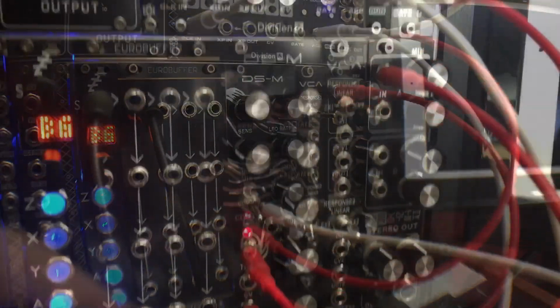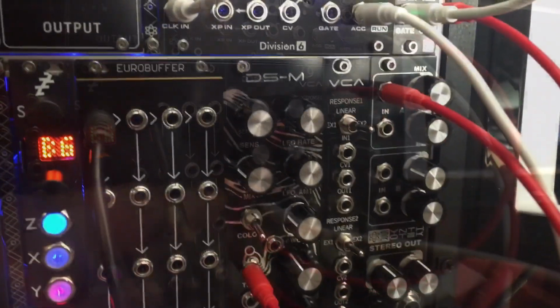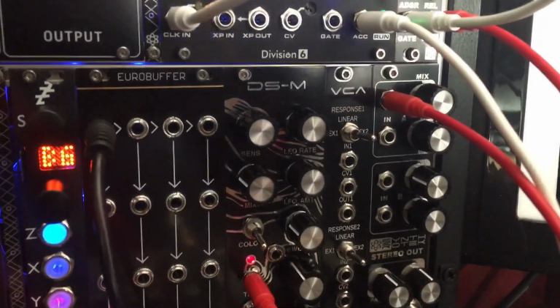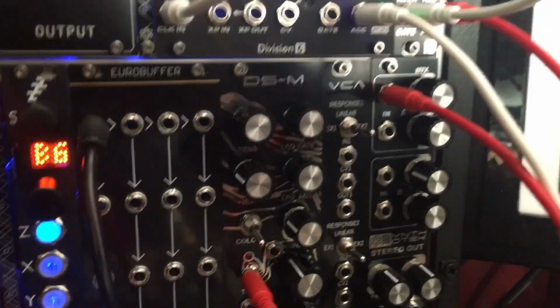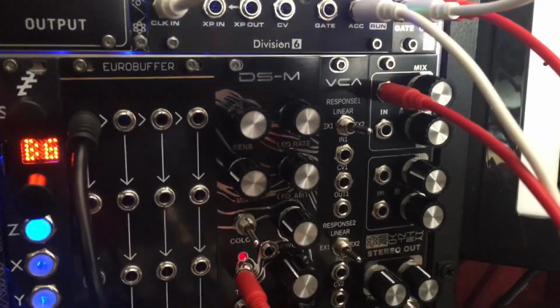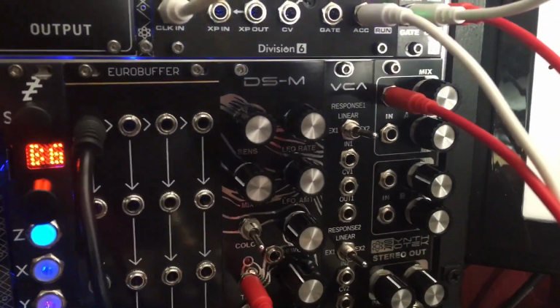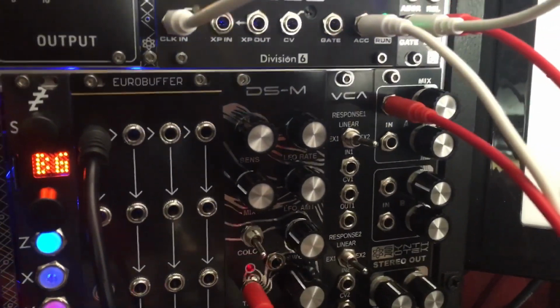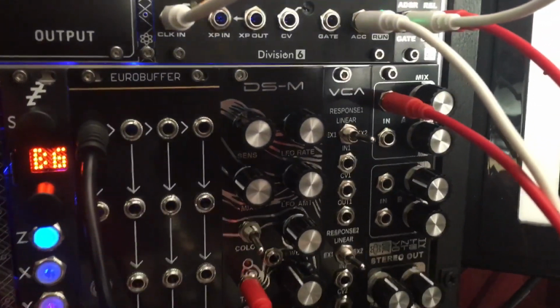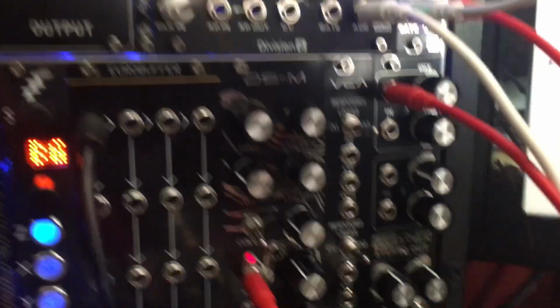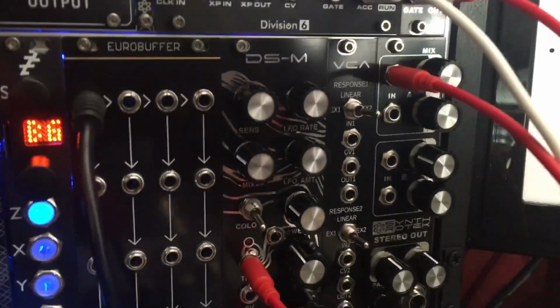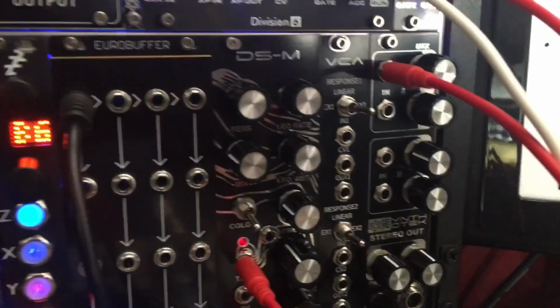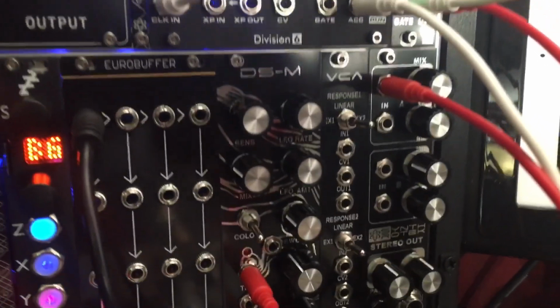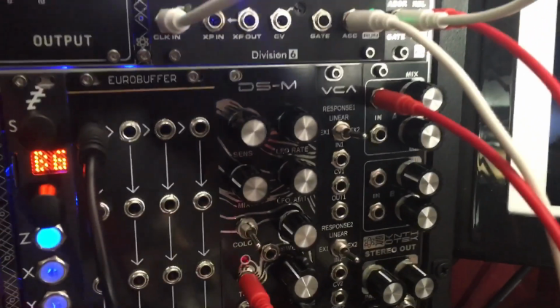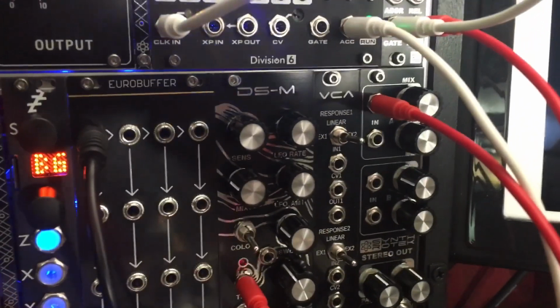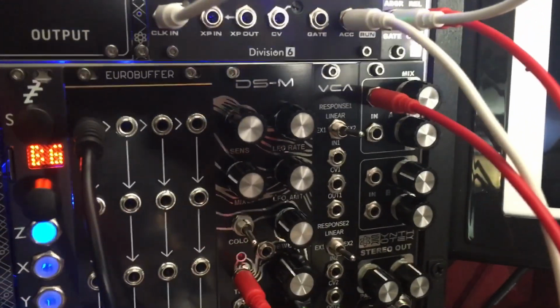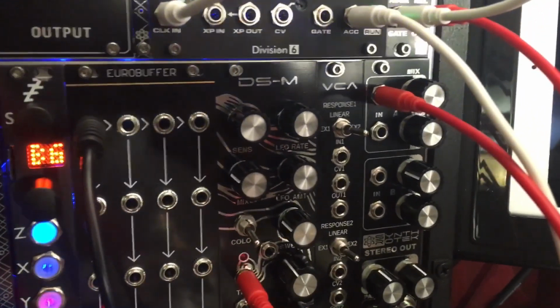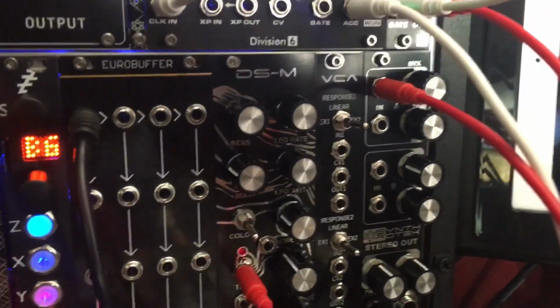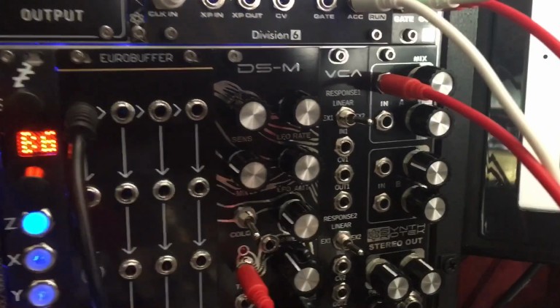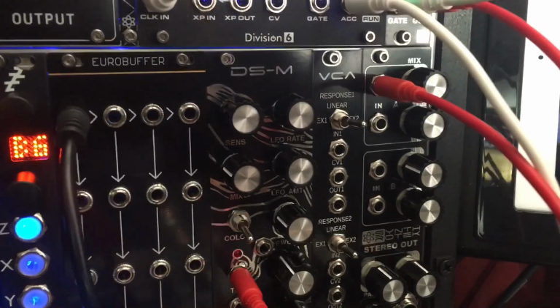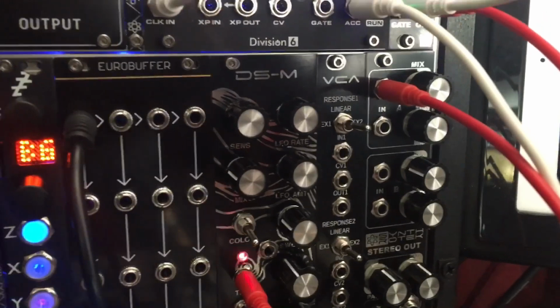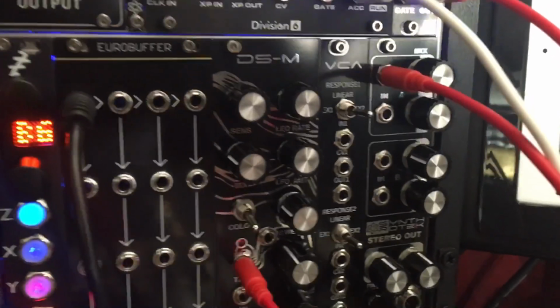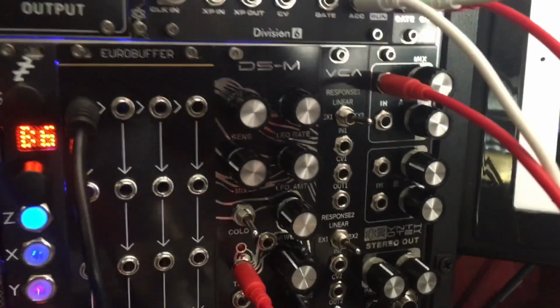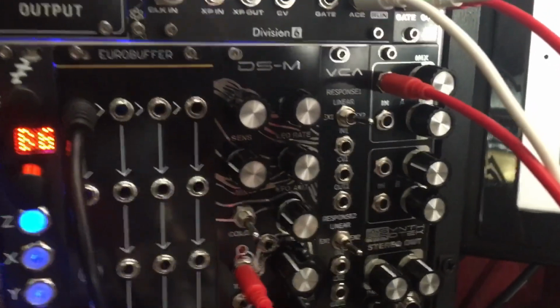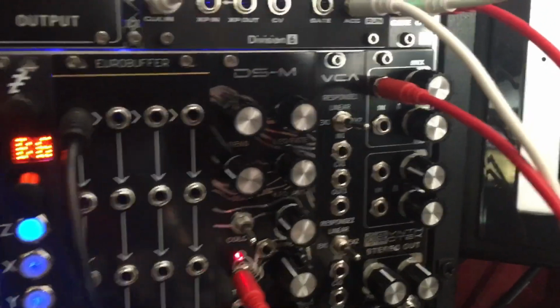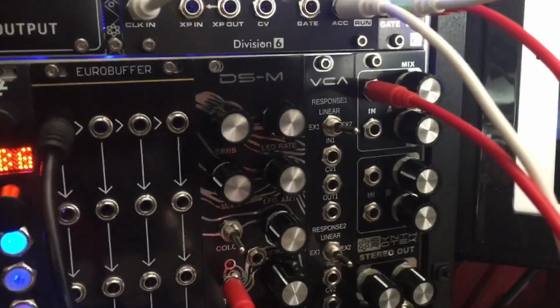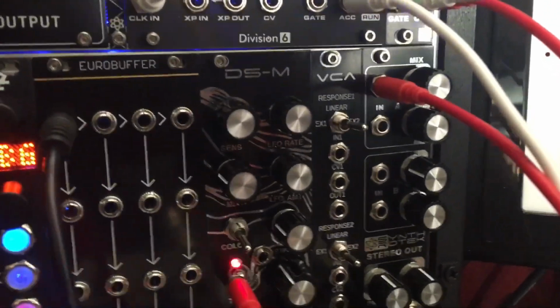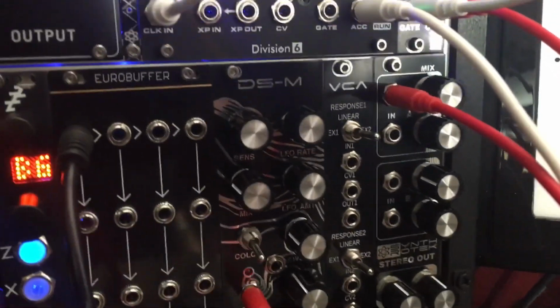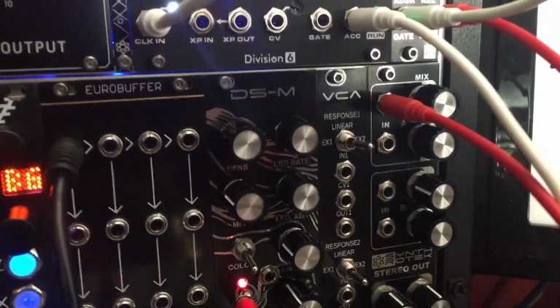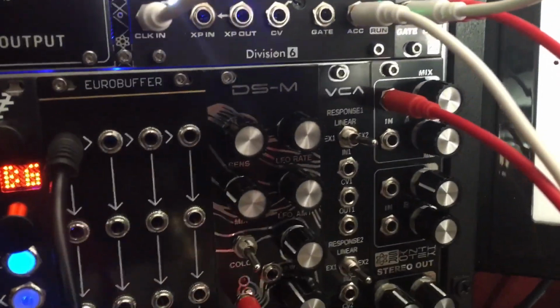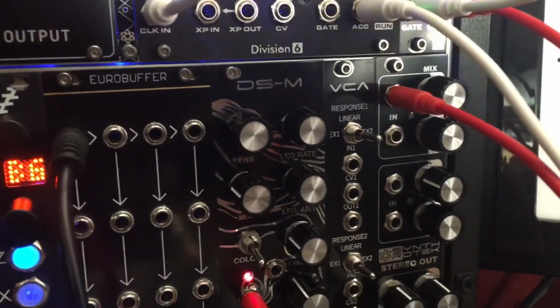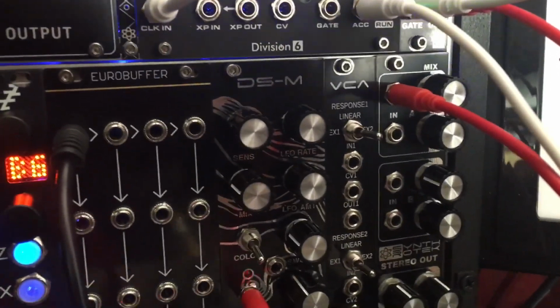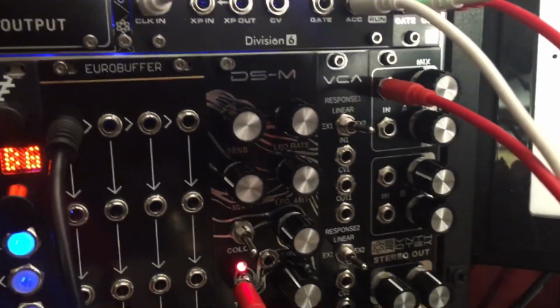Another modular quick tip coming at you. This is a really easy, inexpensive mod for the Synthrotec DSM.